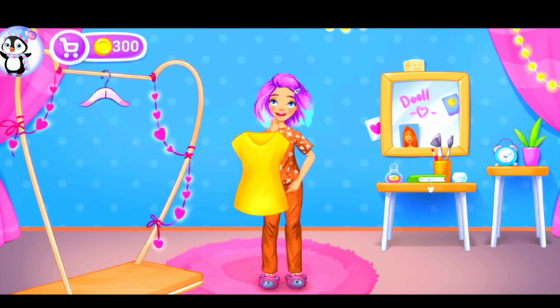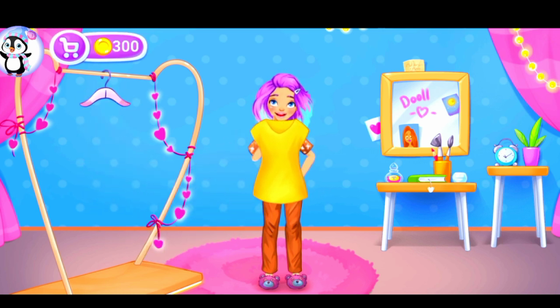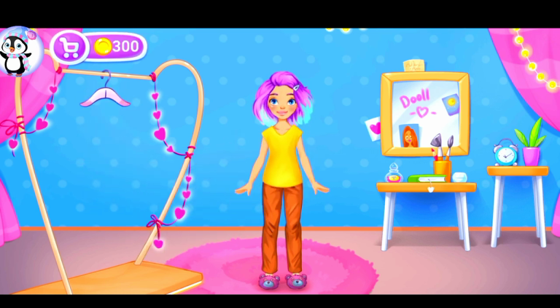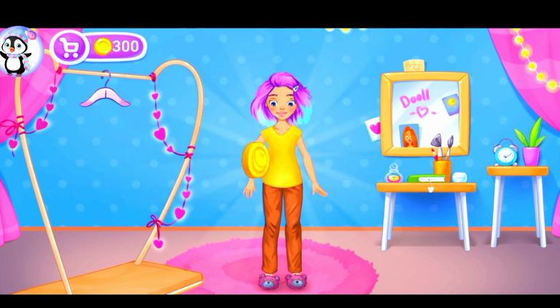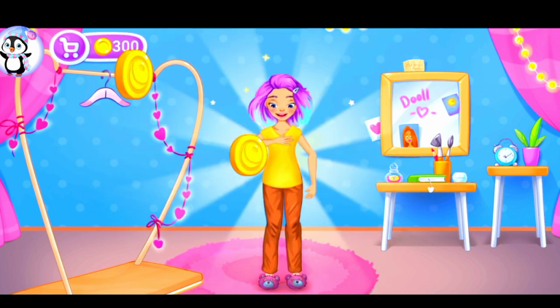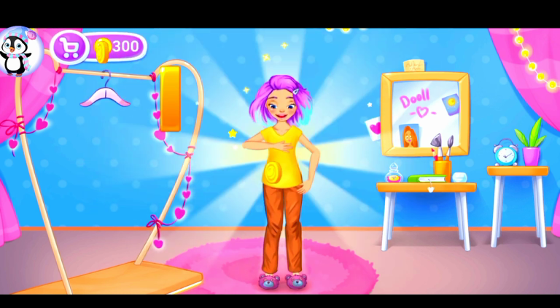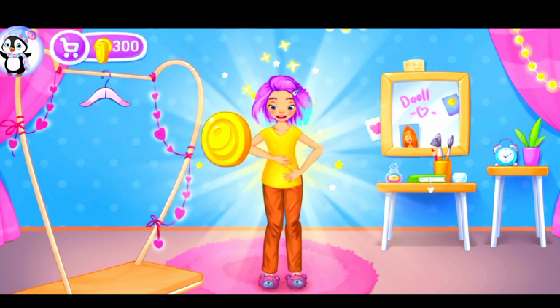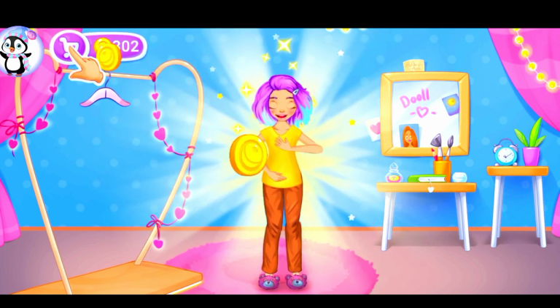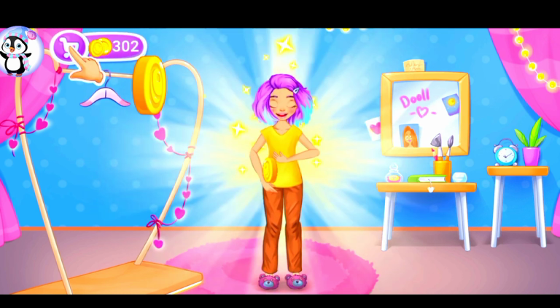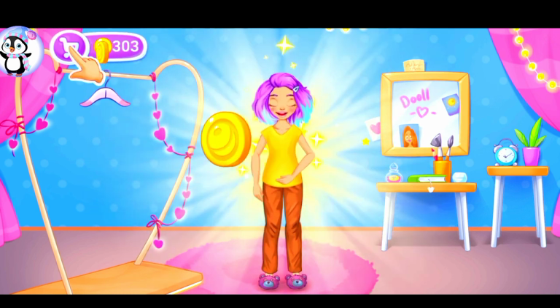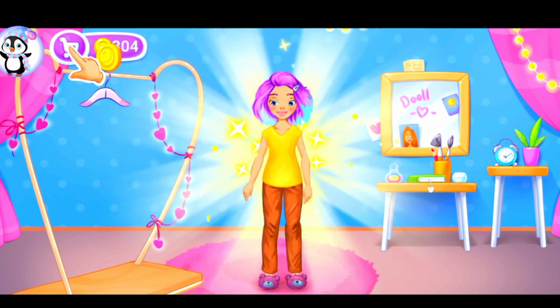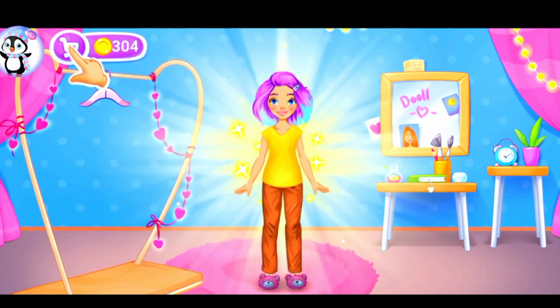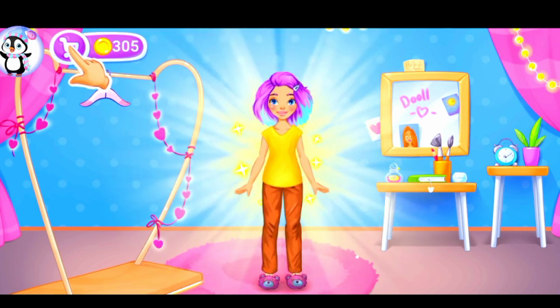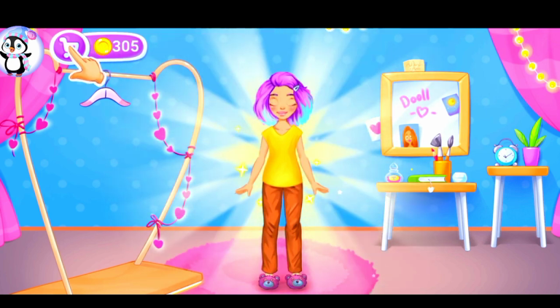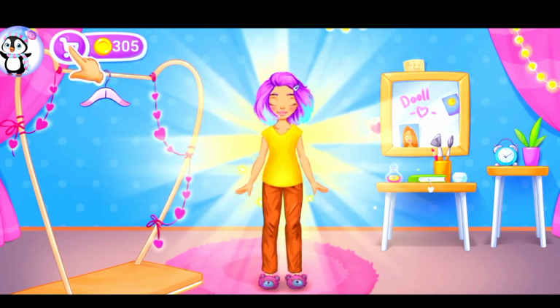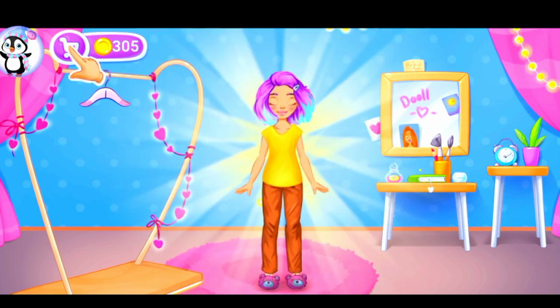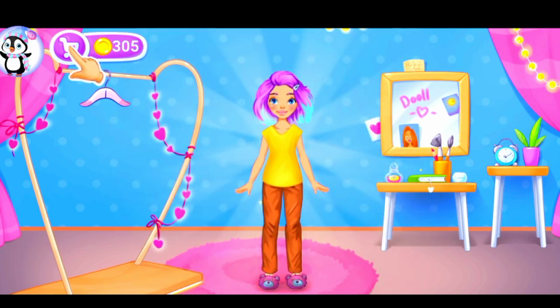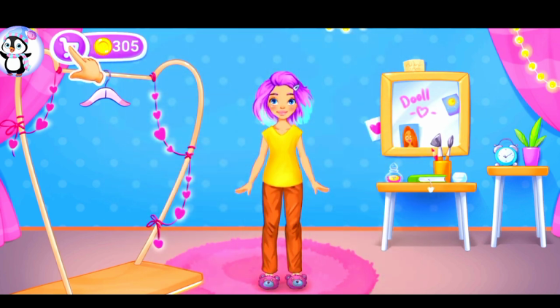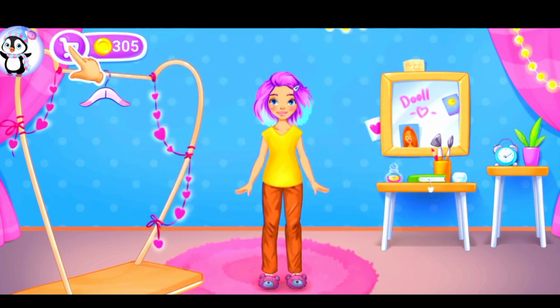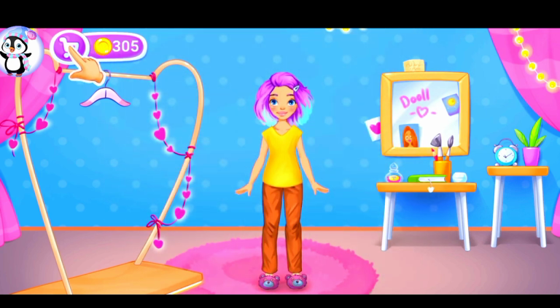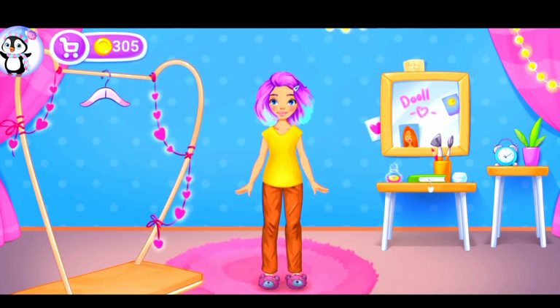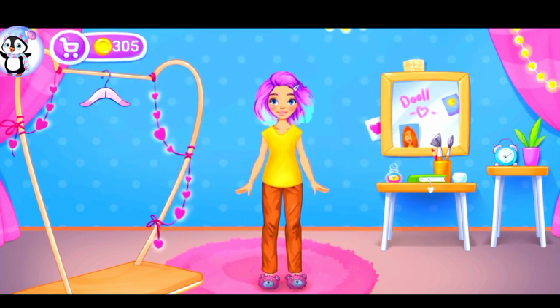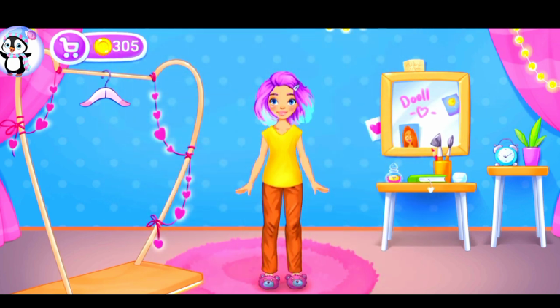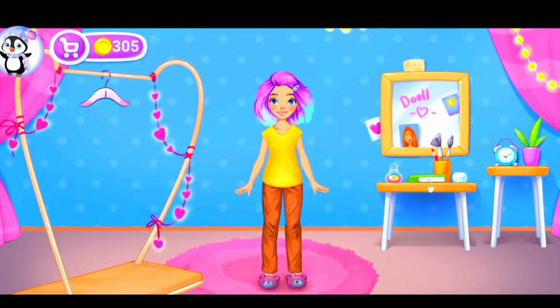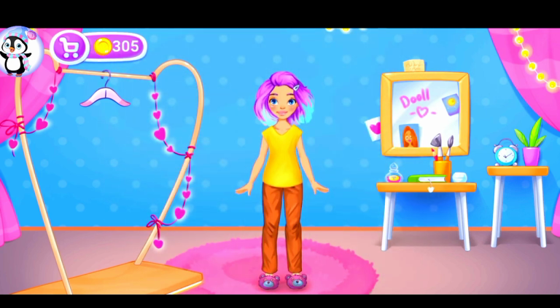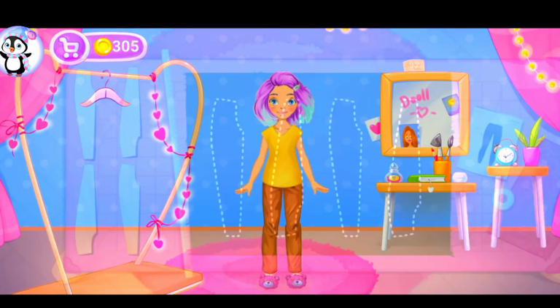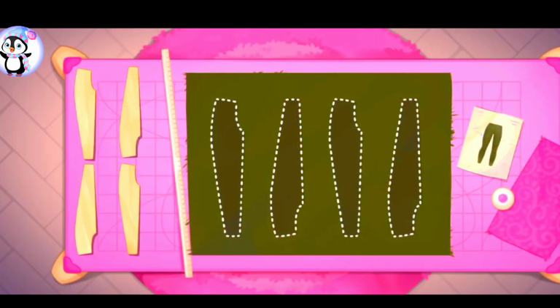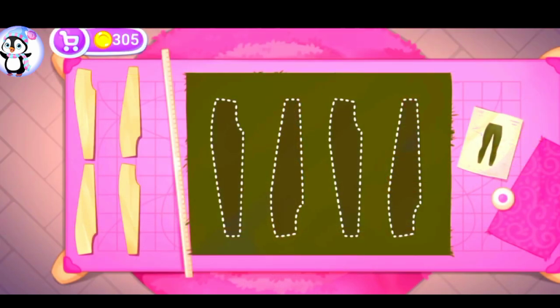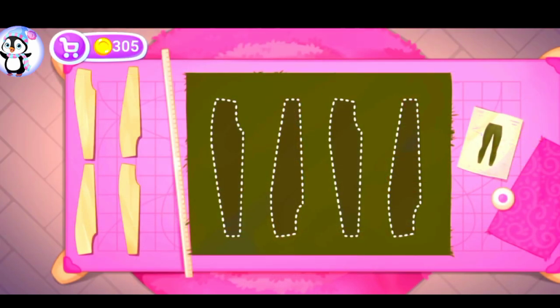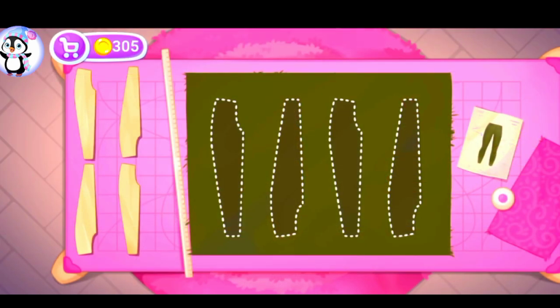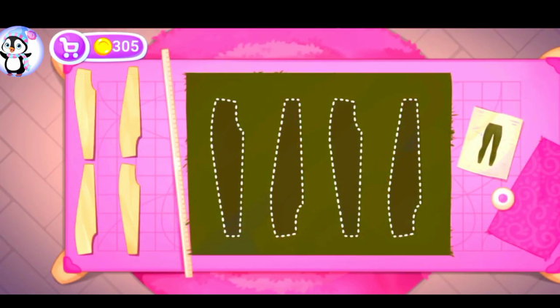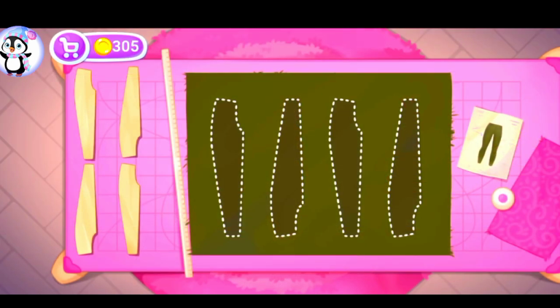Oh! Keep up the good work. Now let's sew pants.